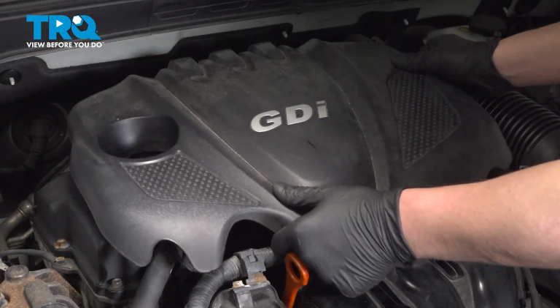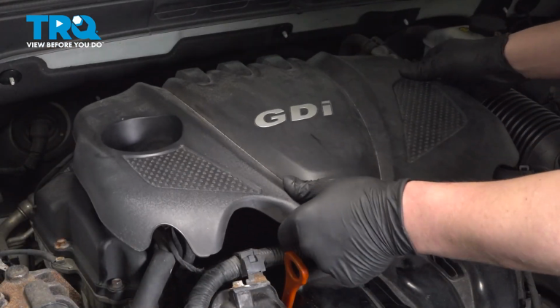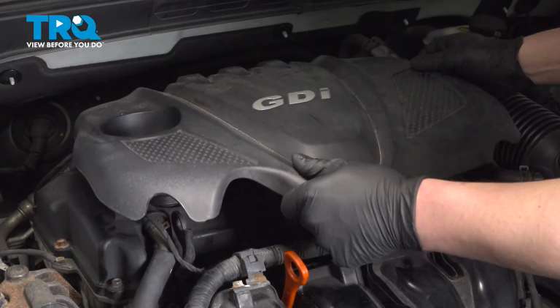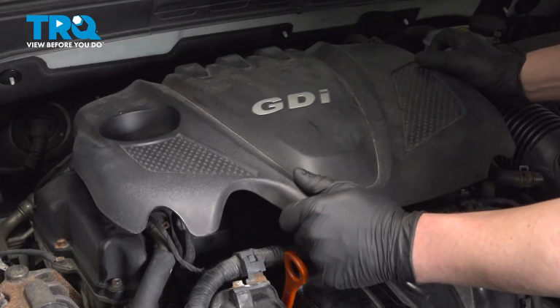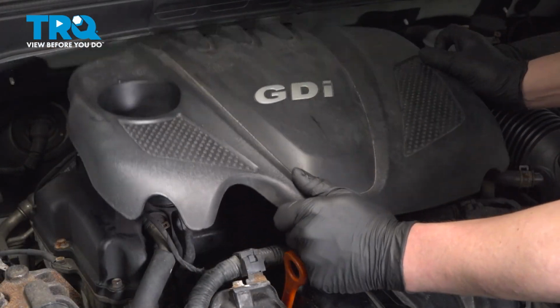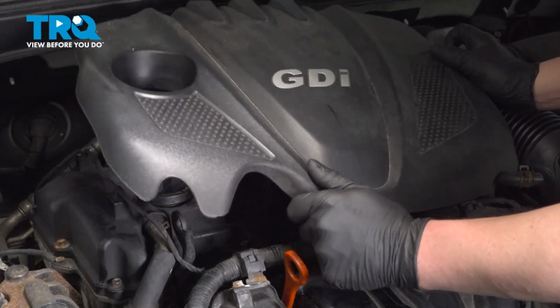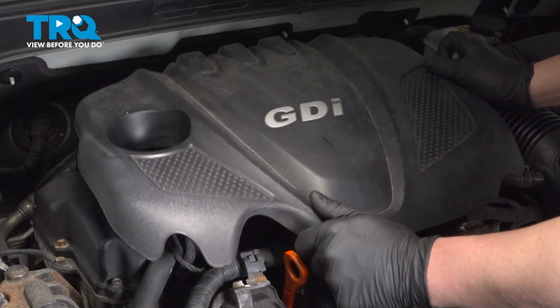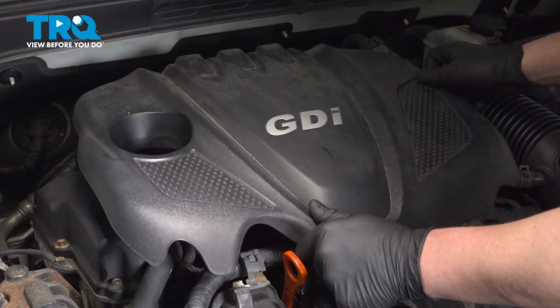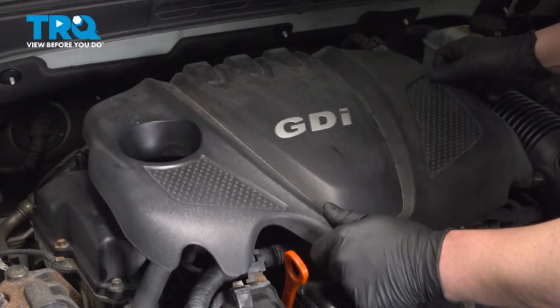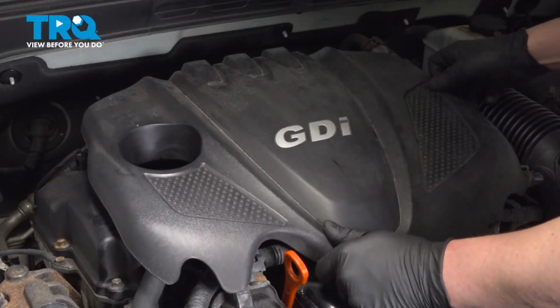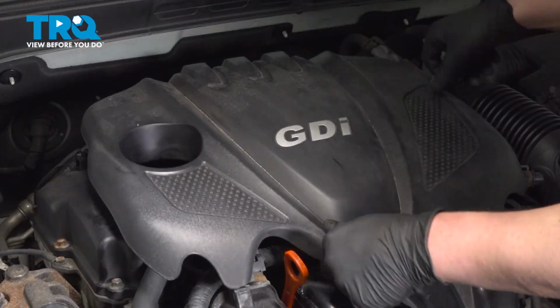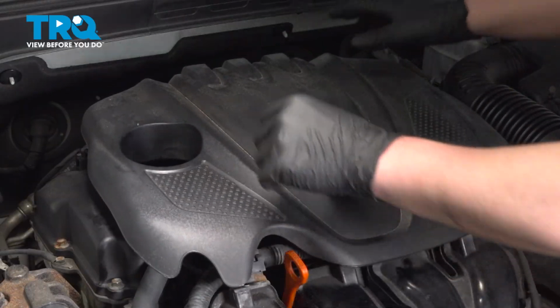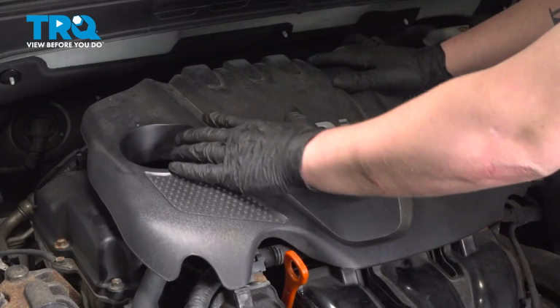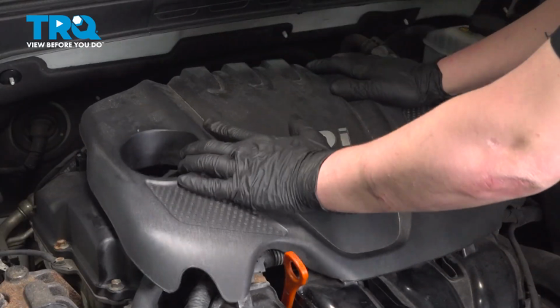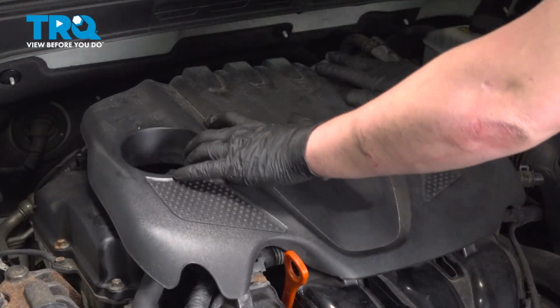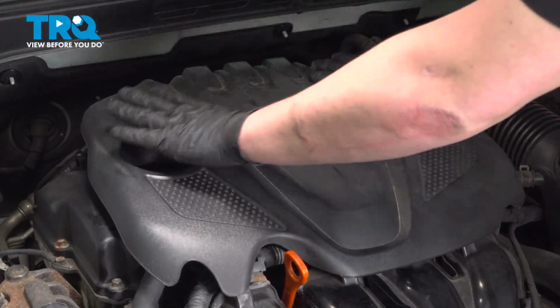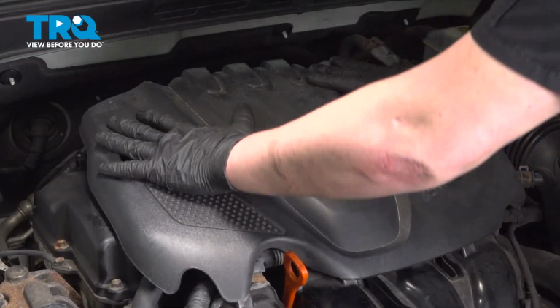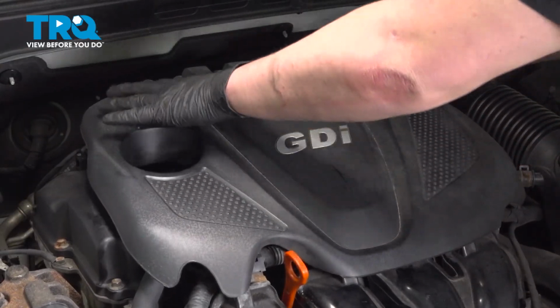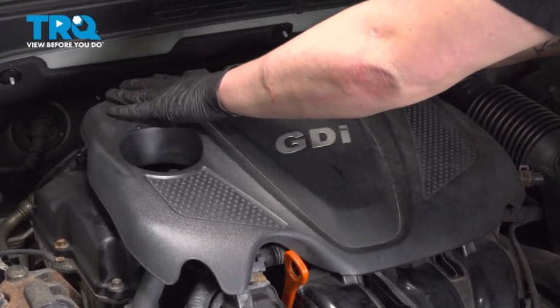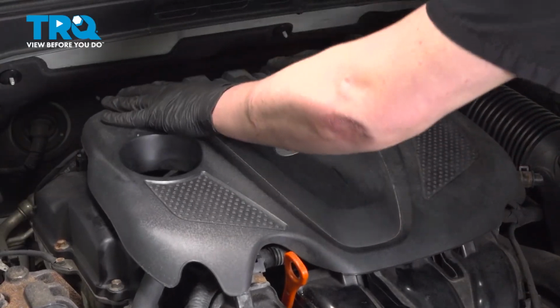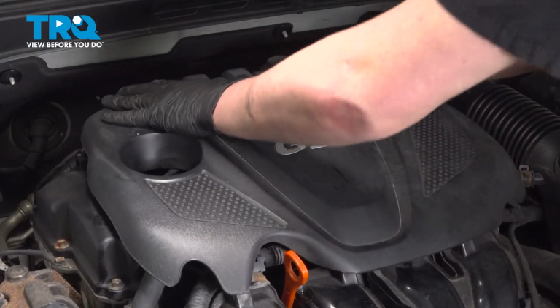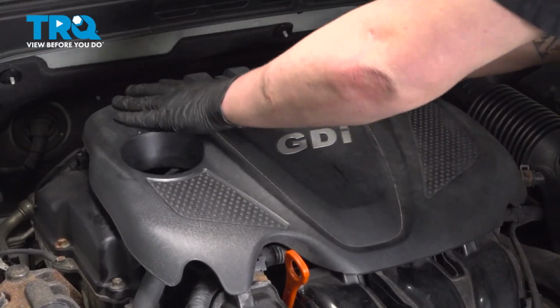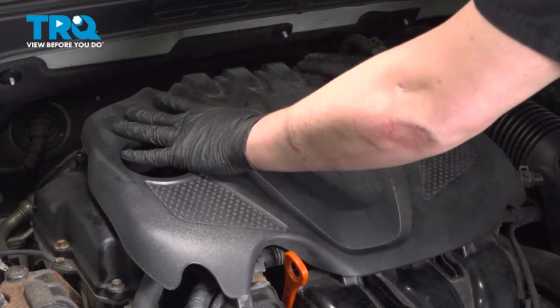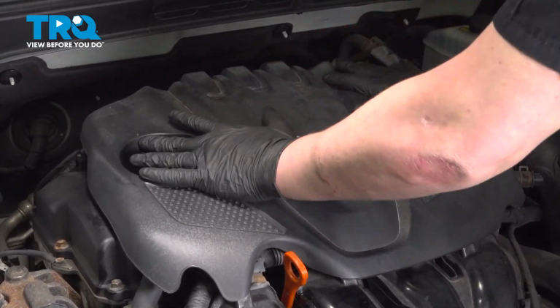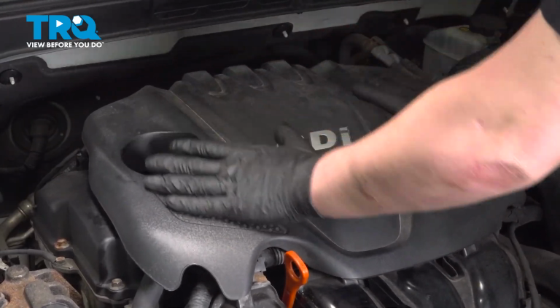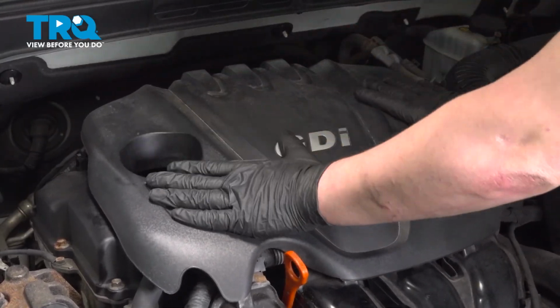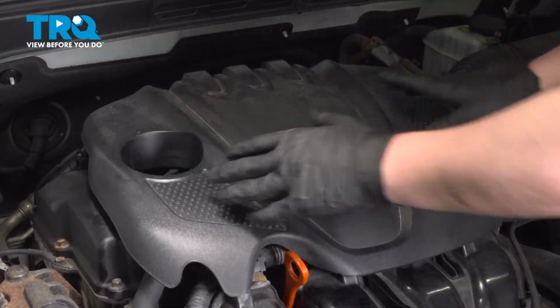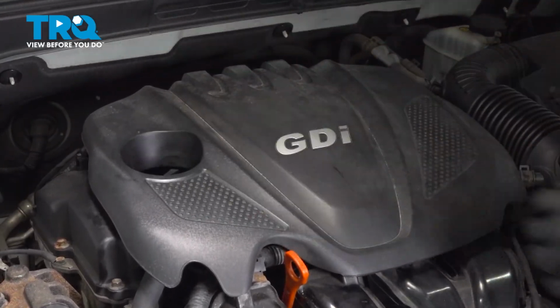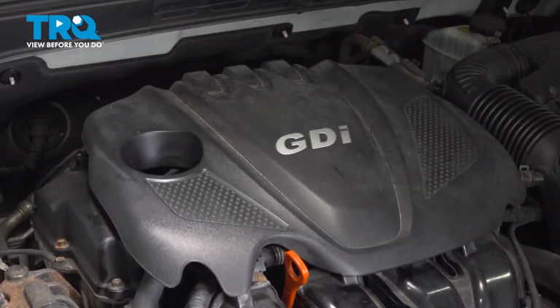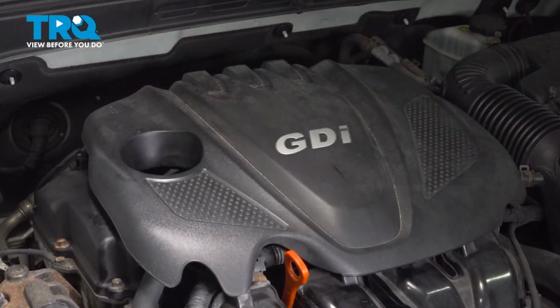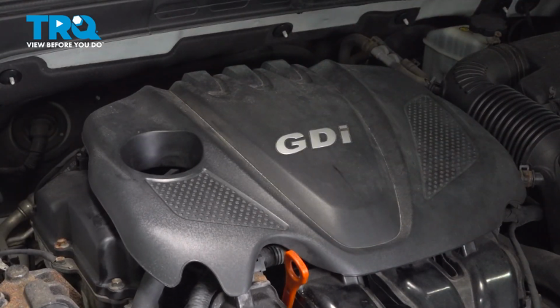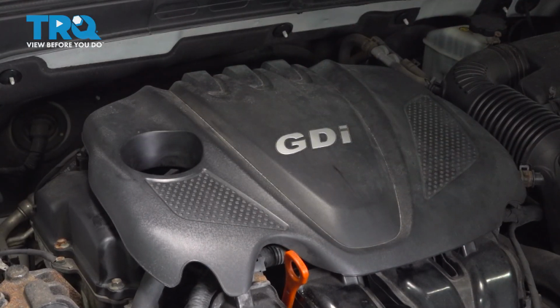Install the engine cover, push it down, and you're good to go.